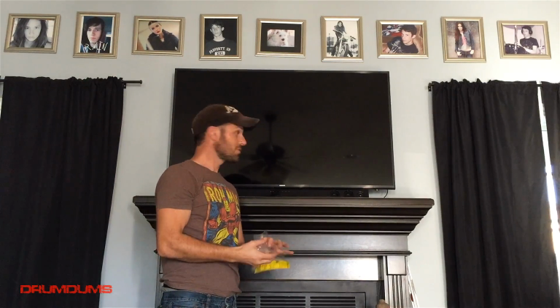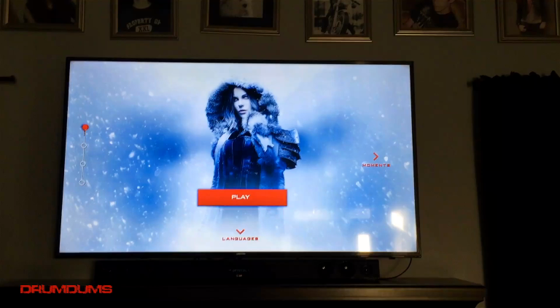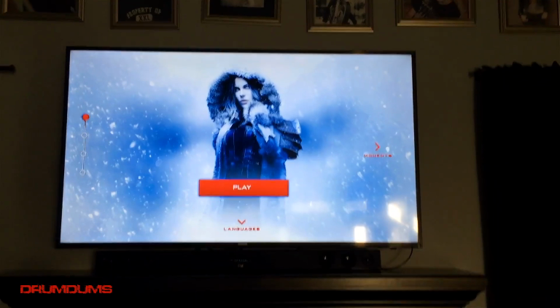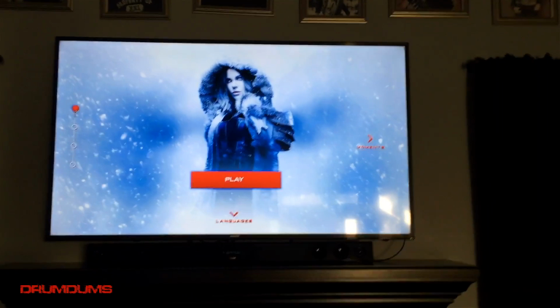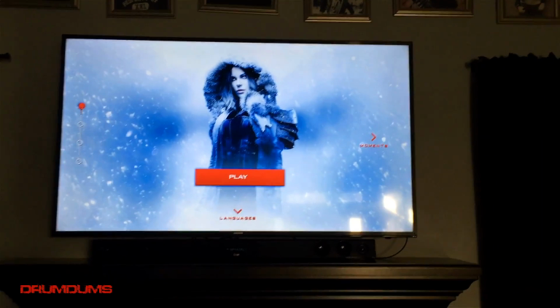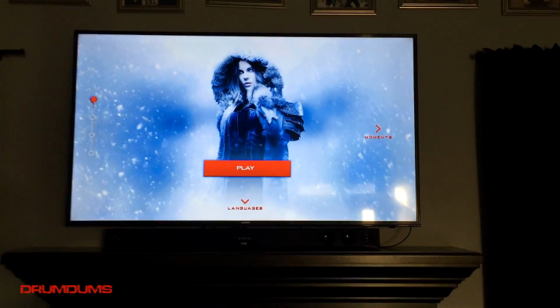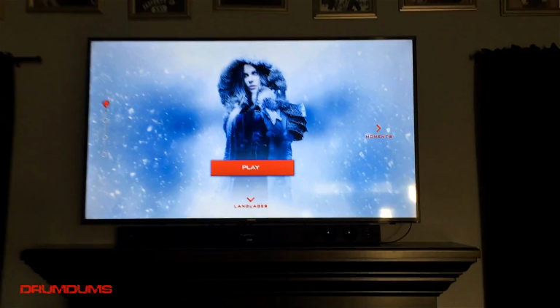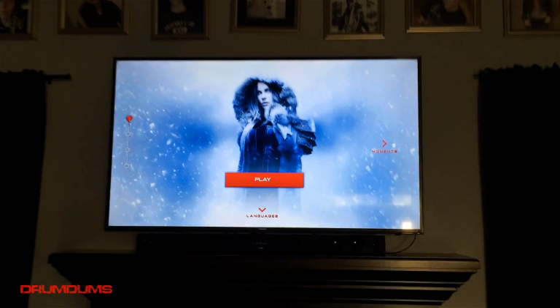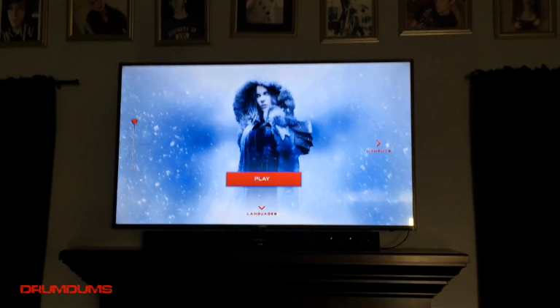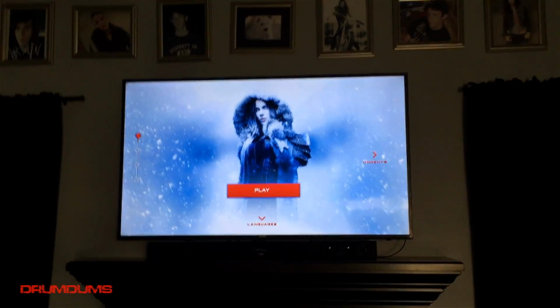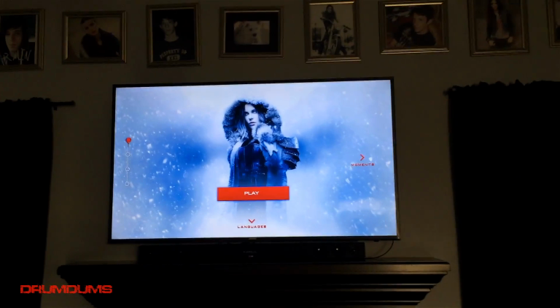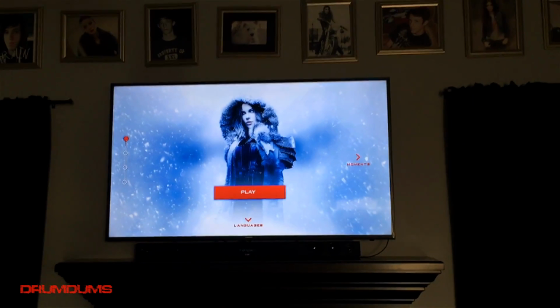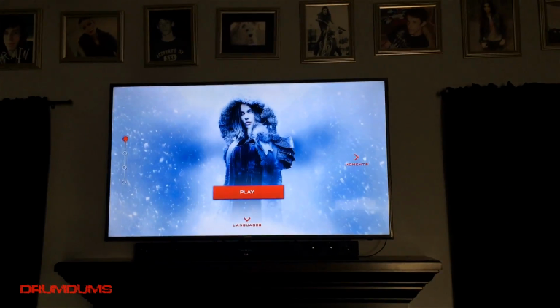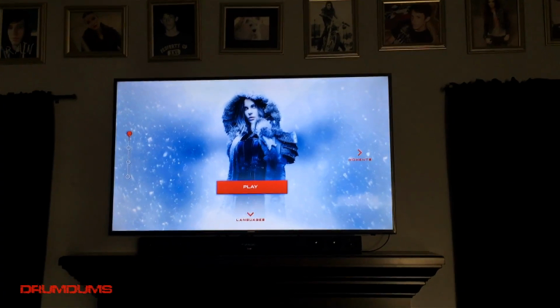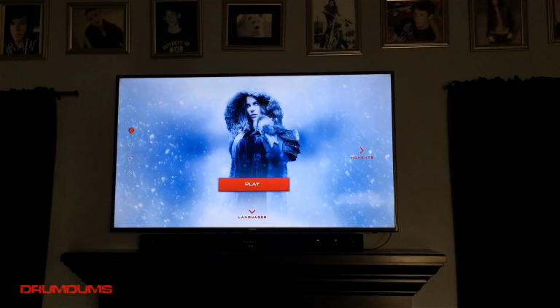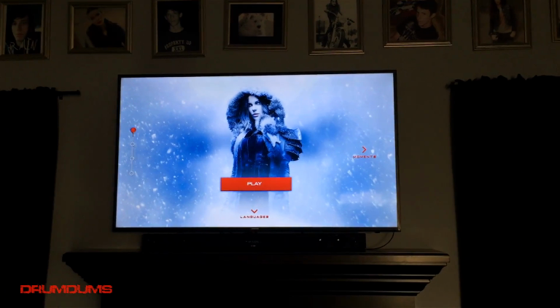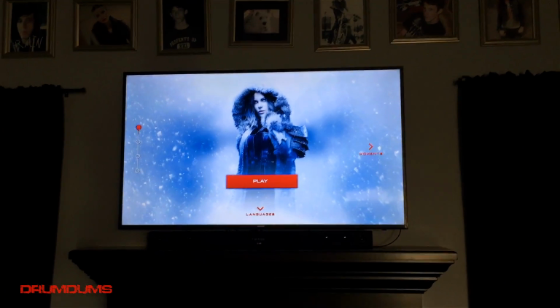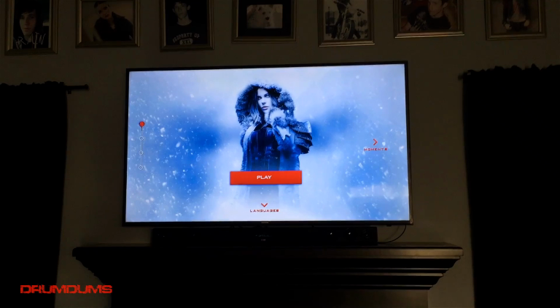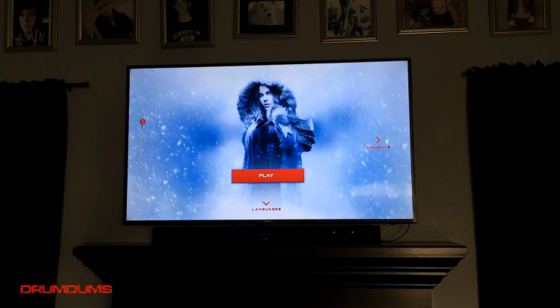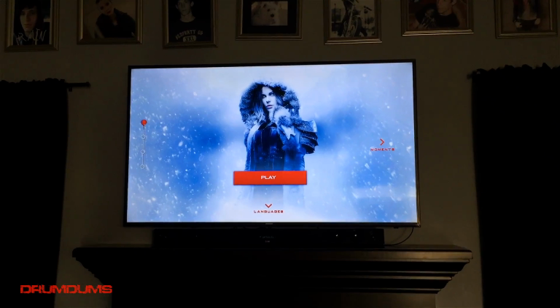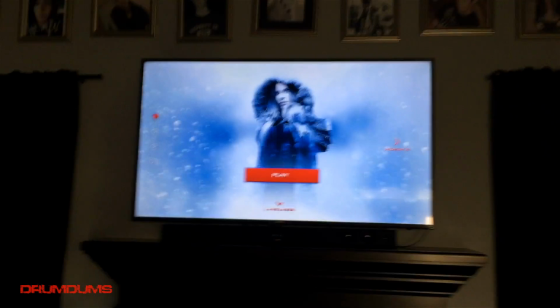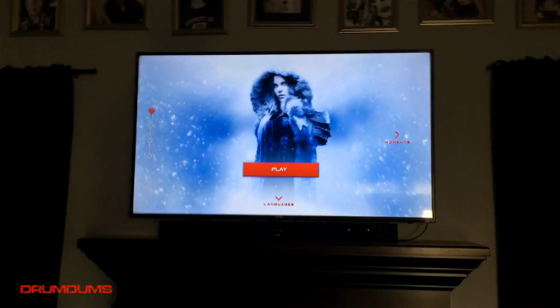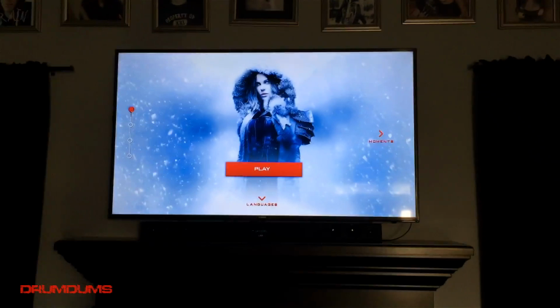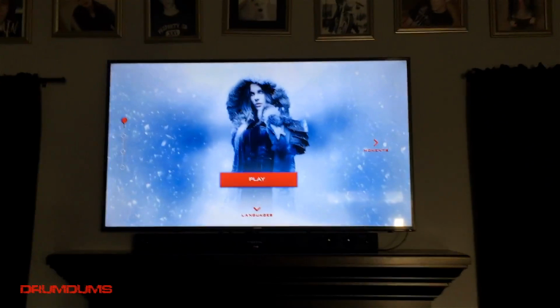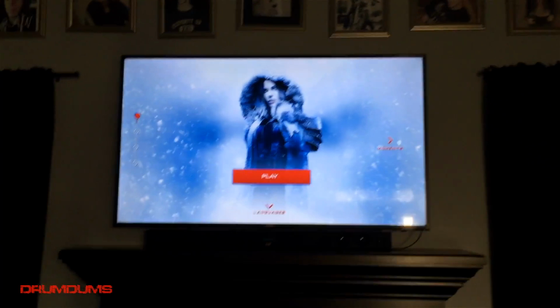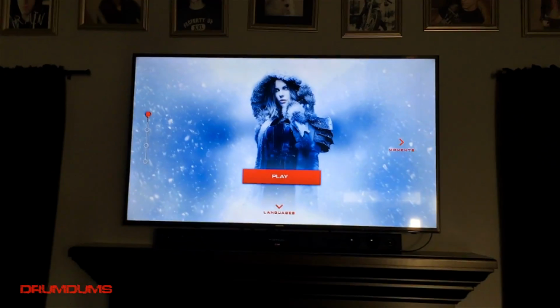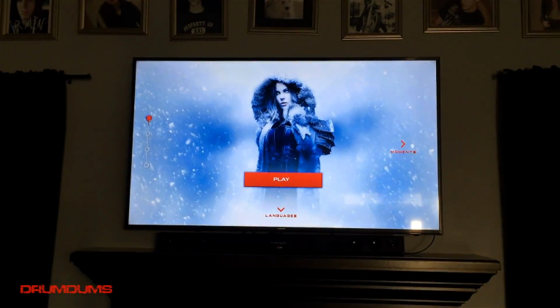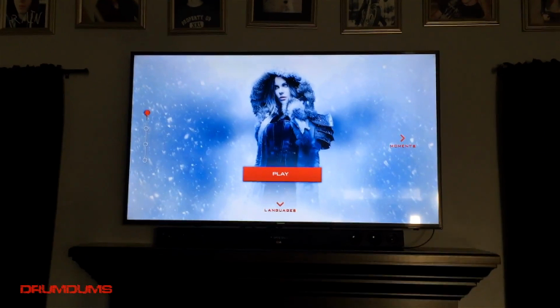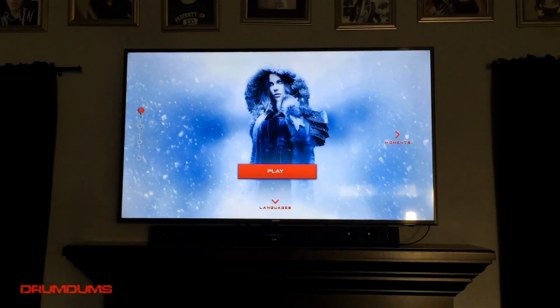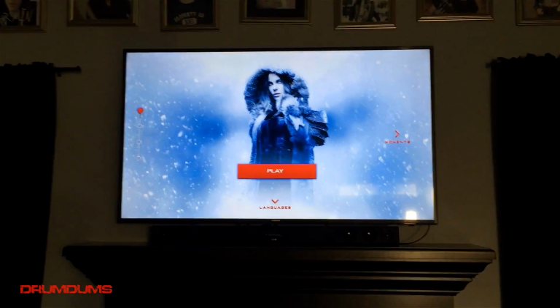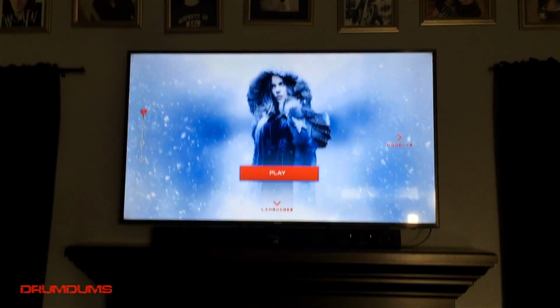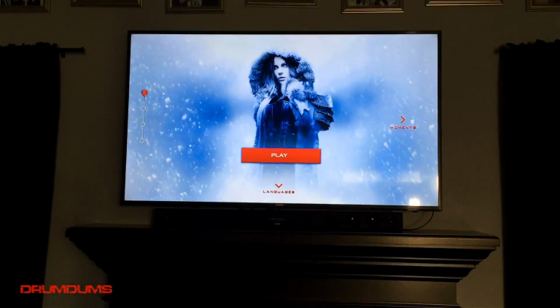We are hooked up, and I wish you guys could see how clear it looks — because it looks freaking amazing.